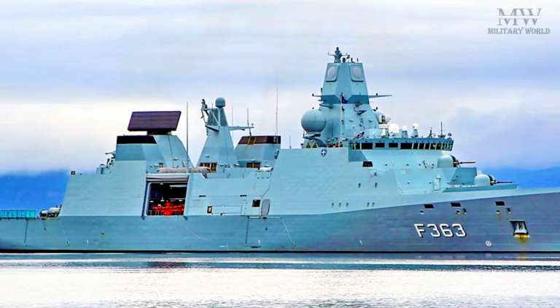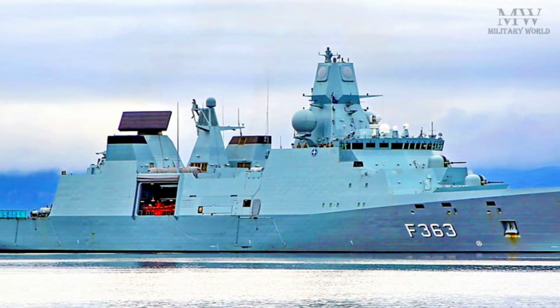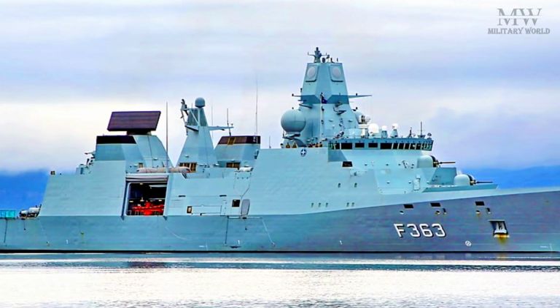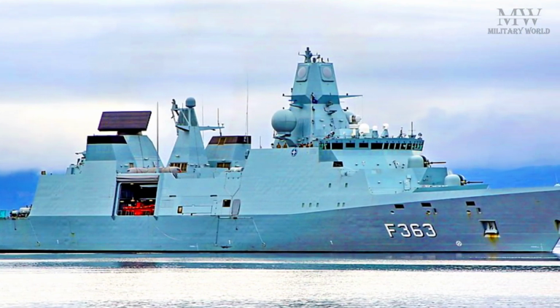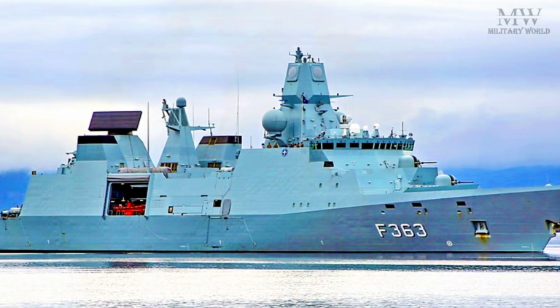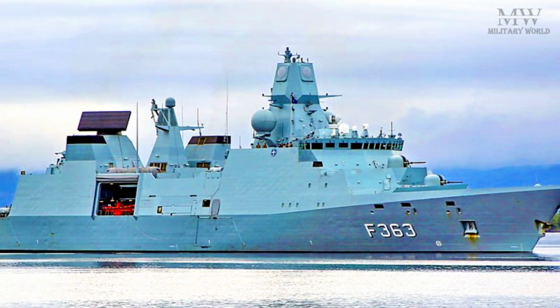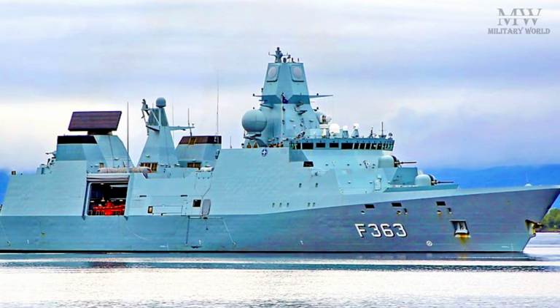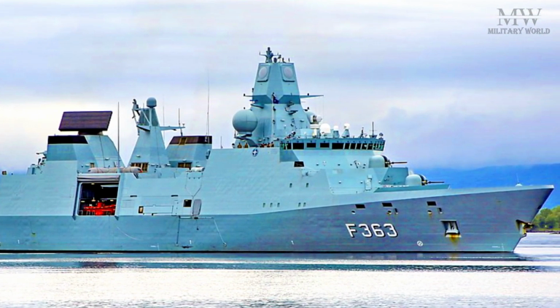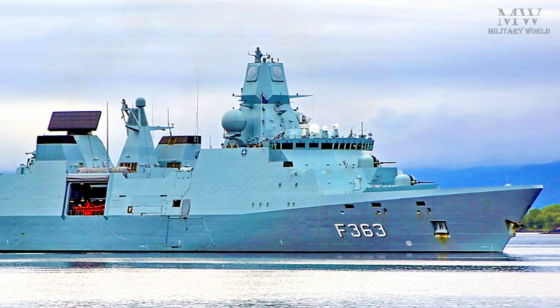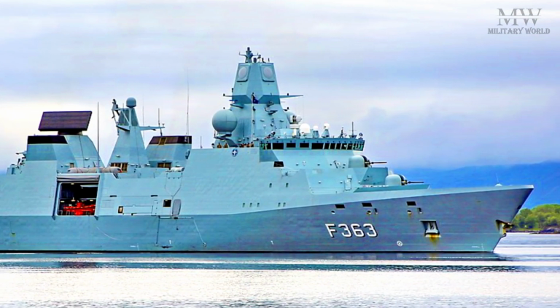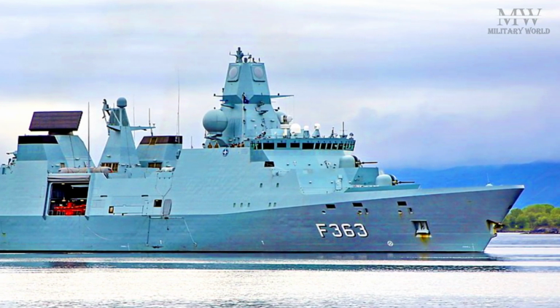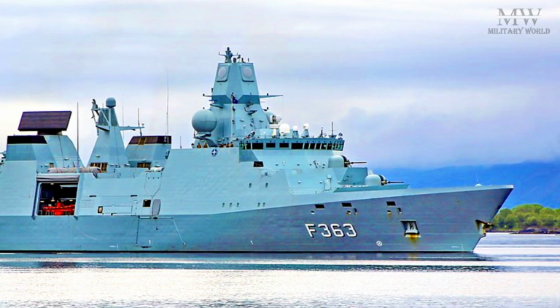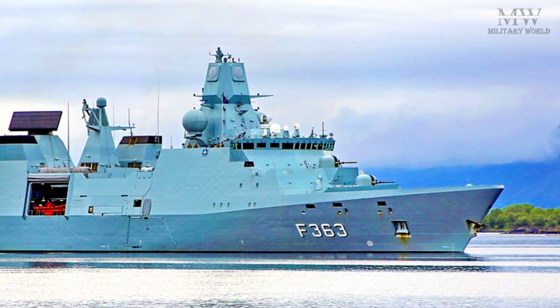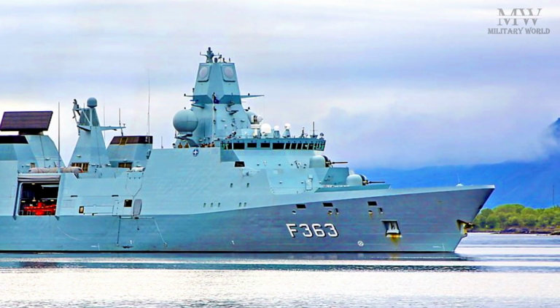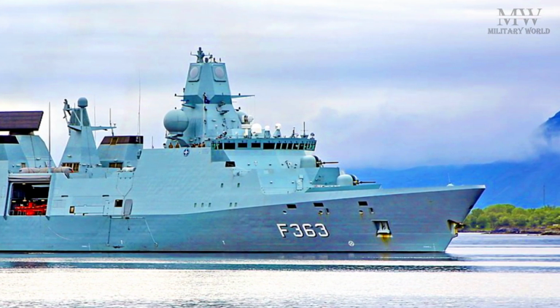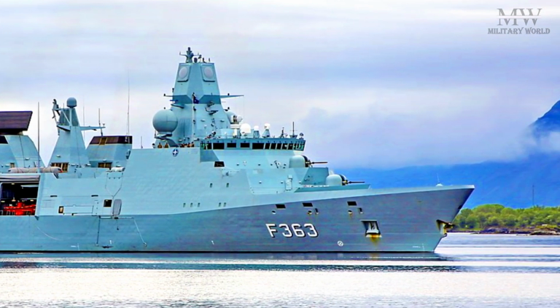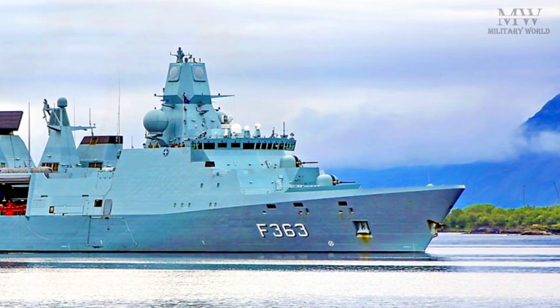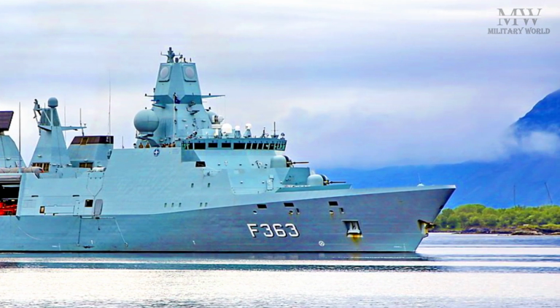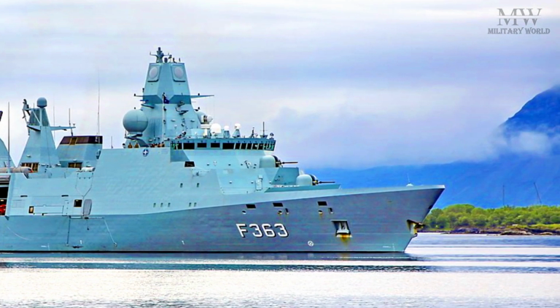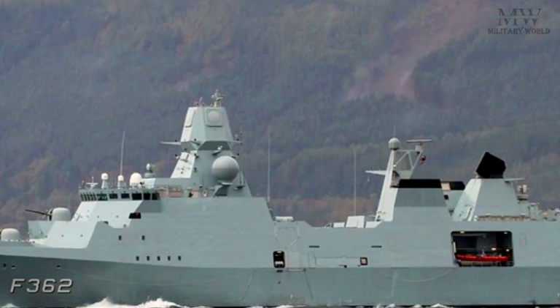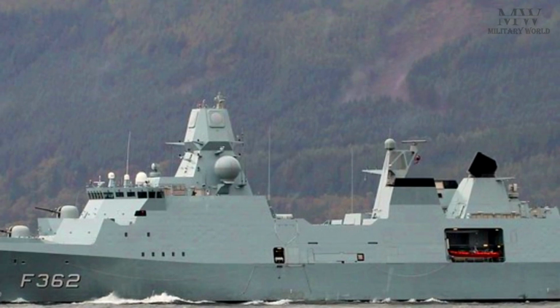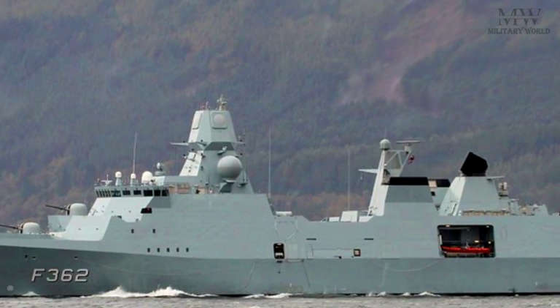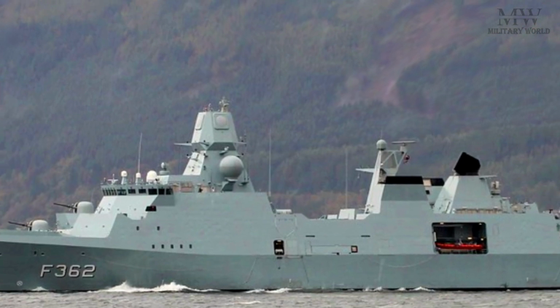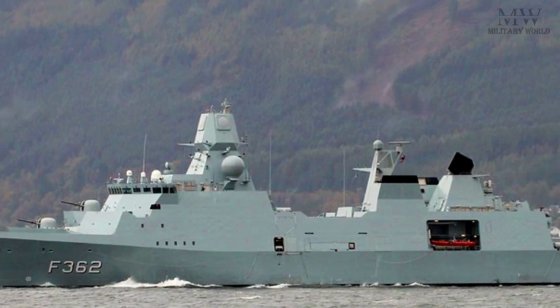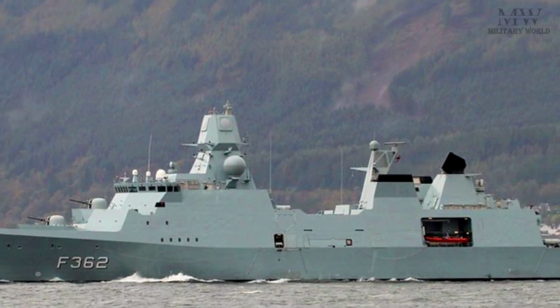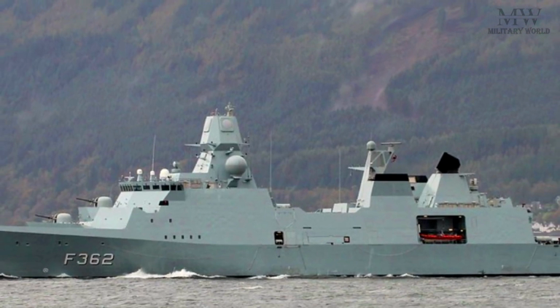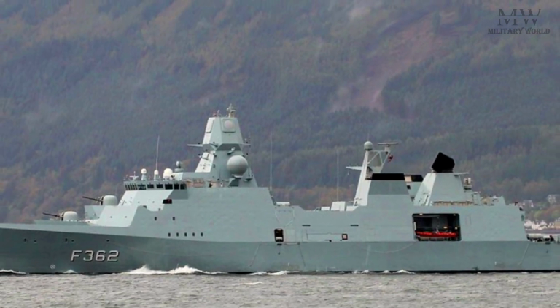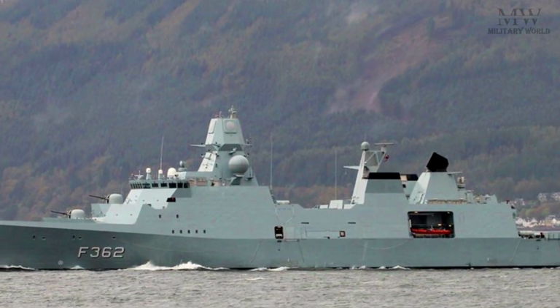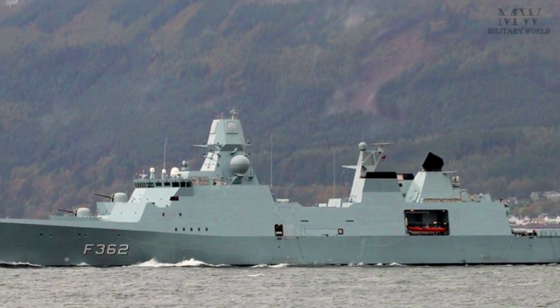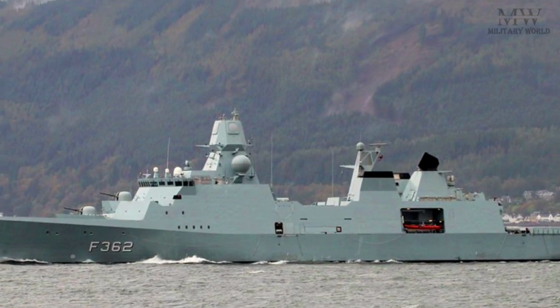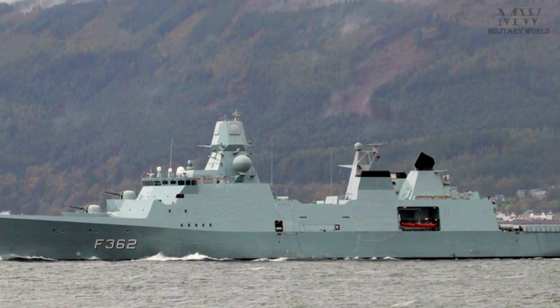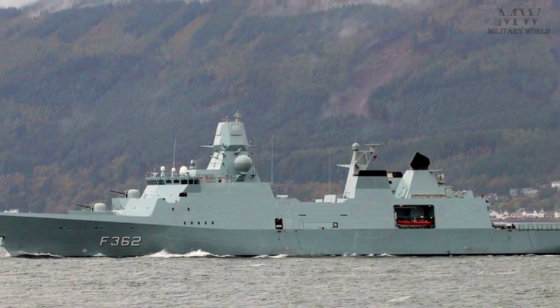Iver Huitfeldt-class frigates are an important asset for the Royal Danish Navy and play an important role in ensuring maritime security and defense in the region.